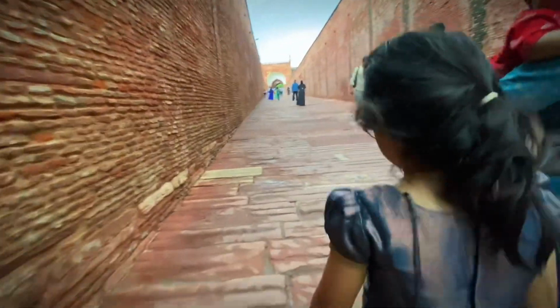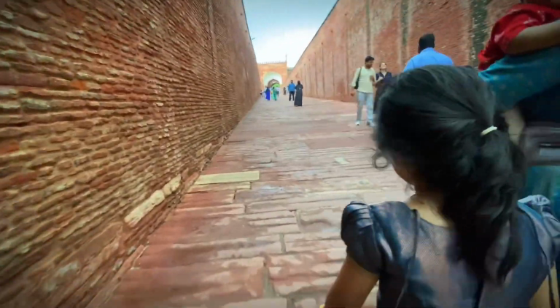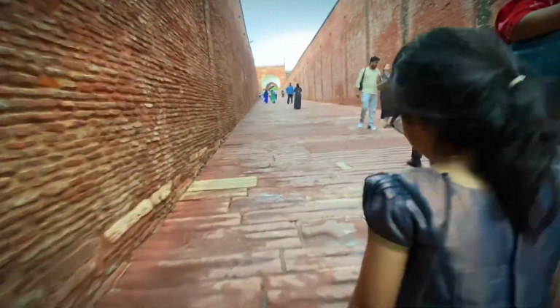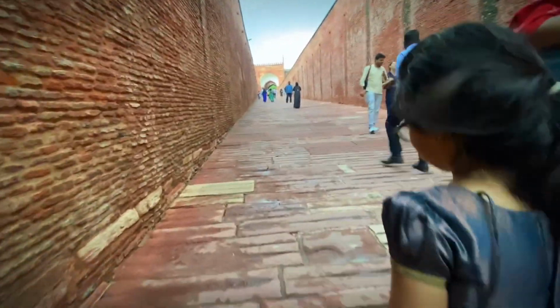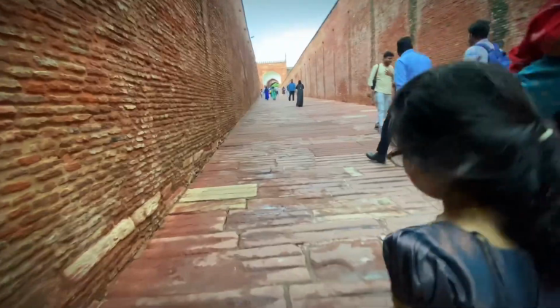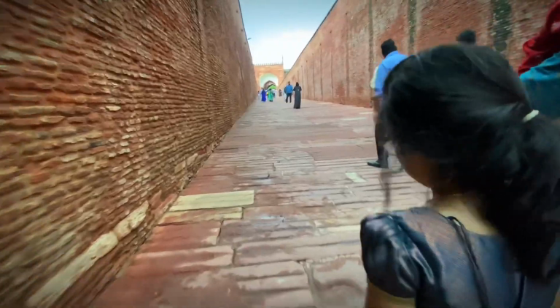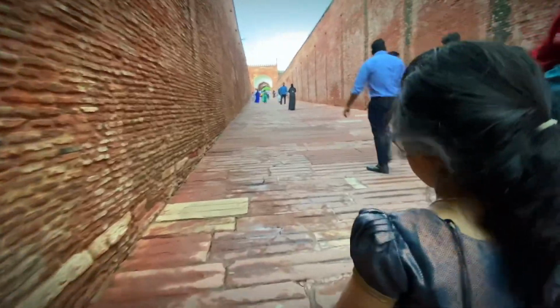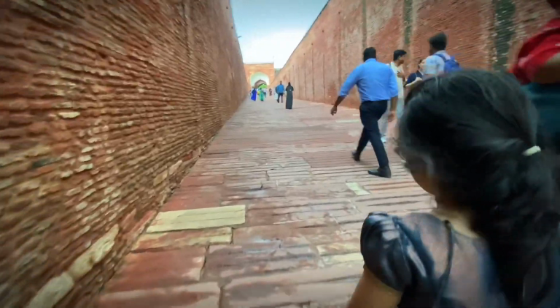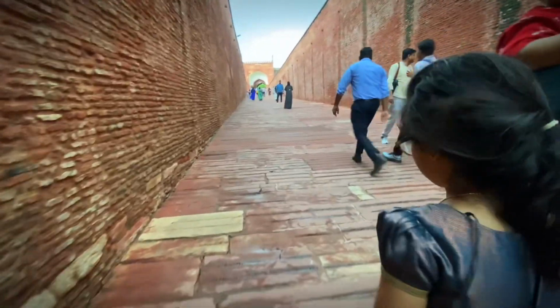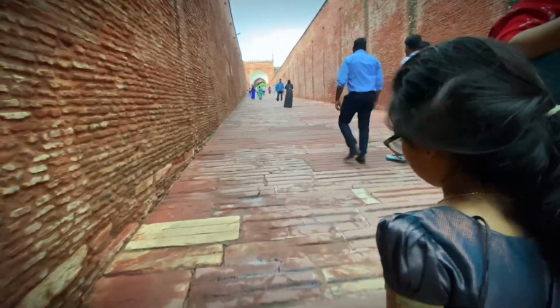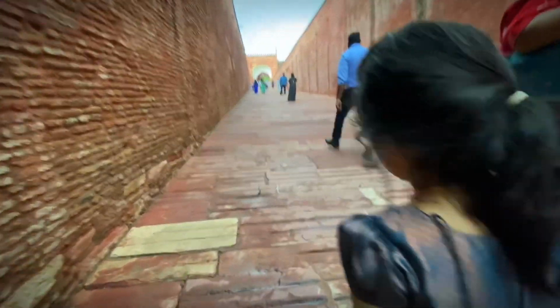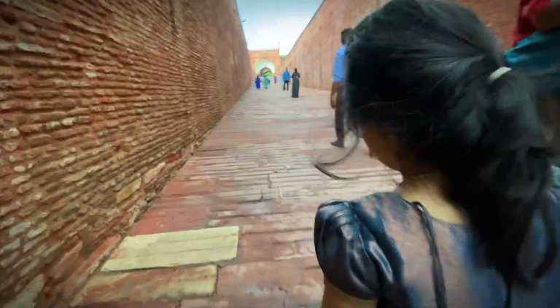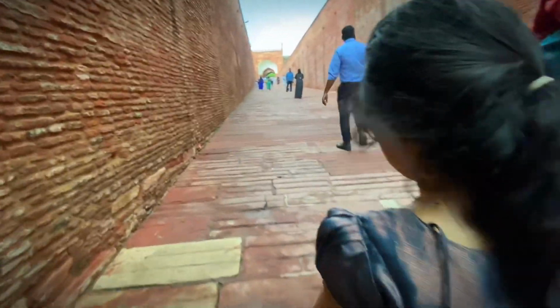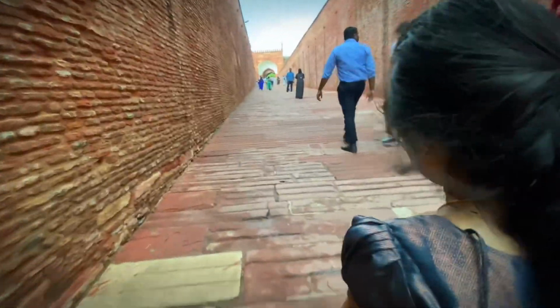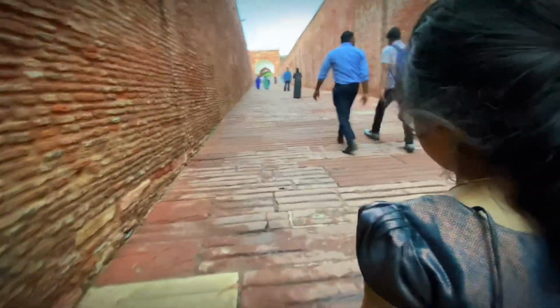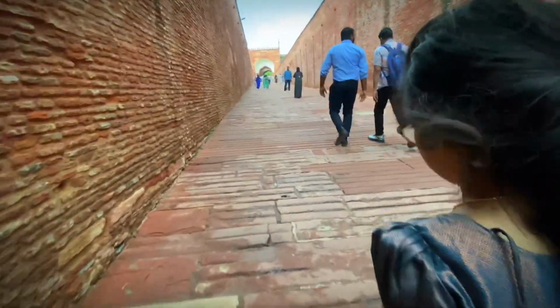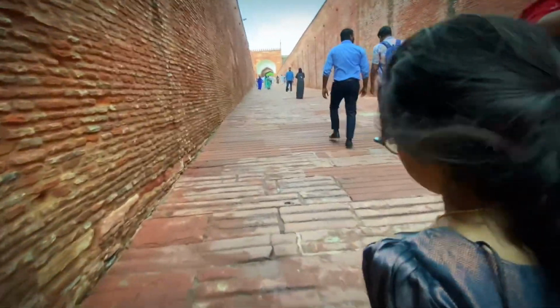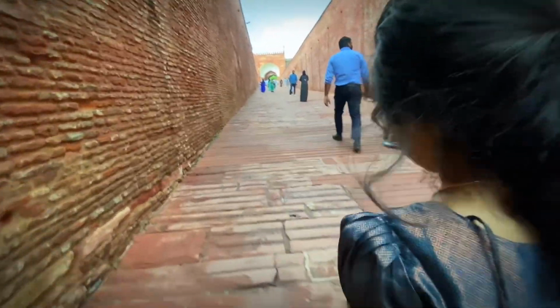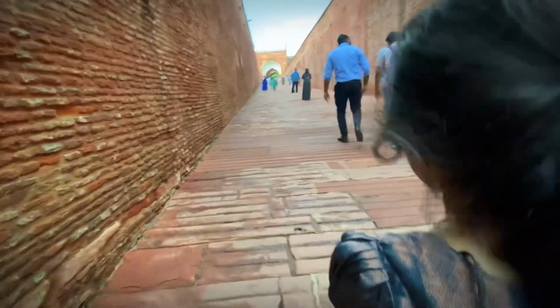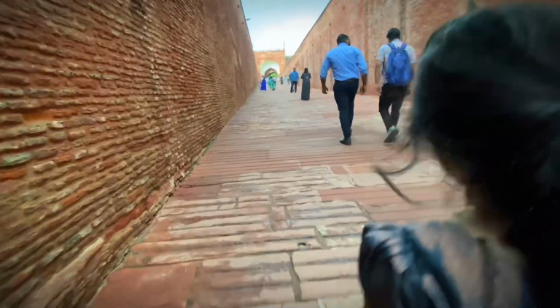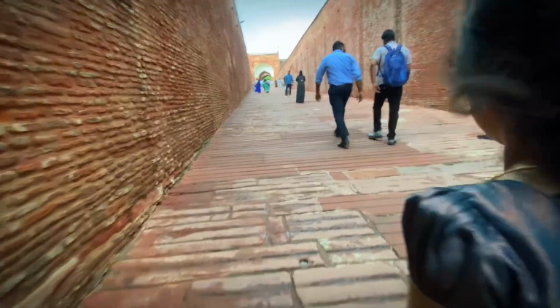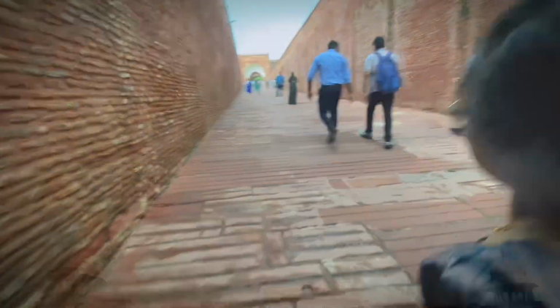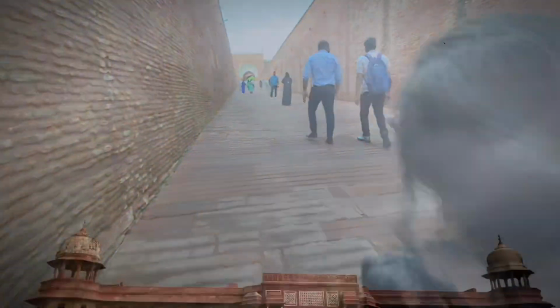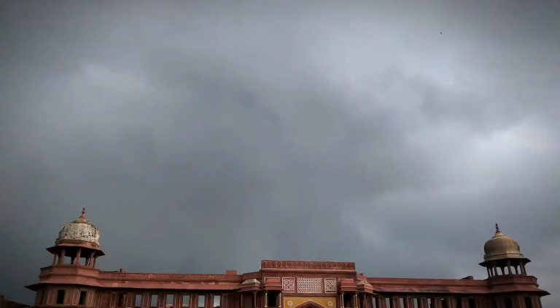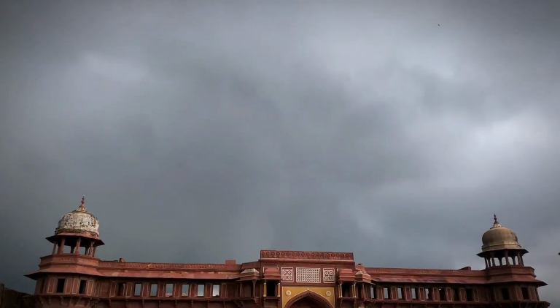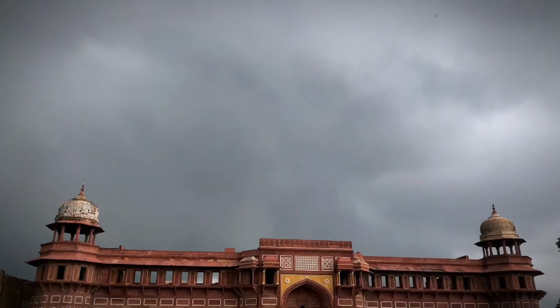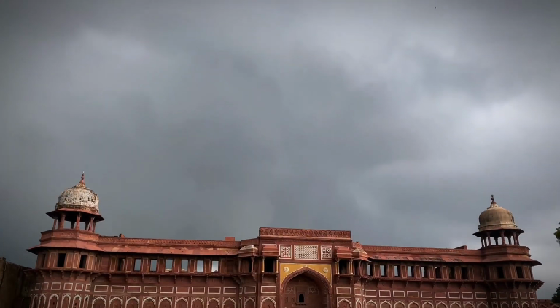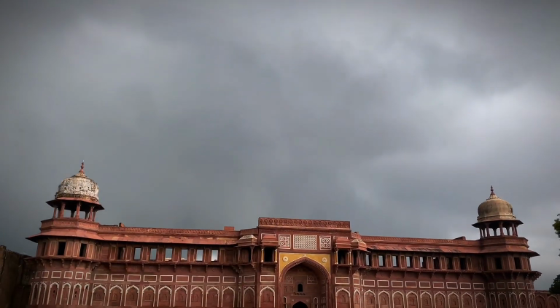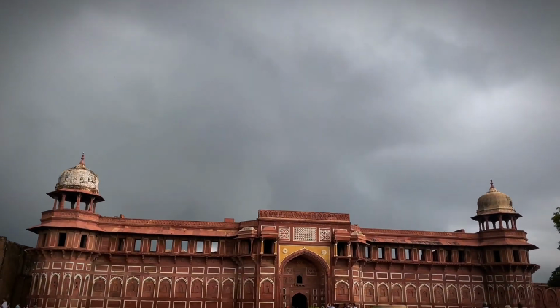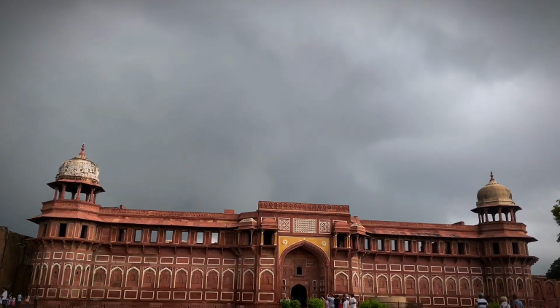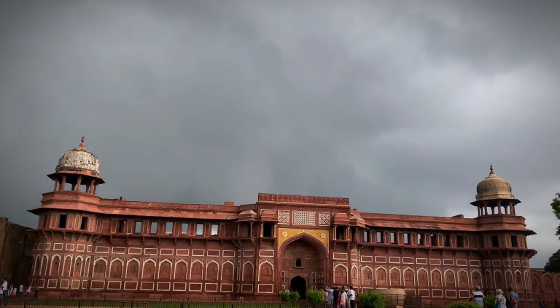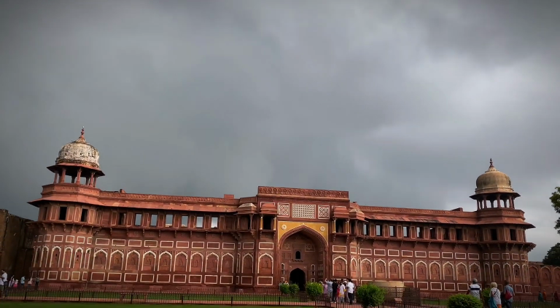The fort lies along the Yamuna River, which fed the moats surrounding most of the walls.